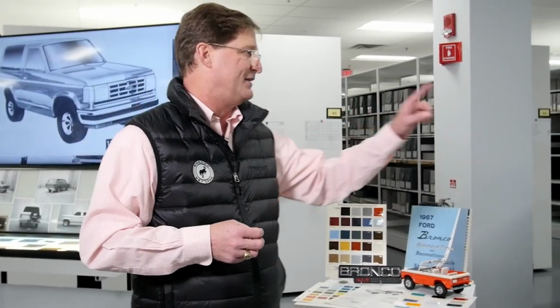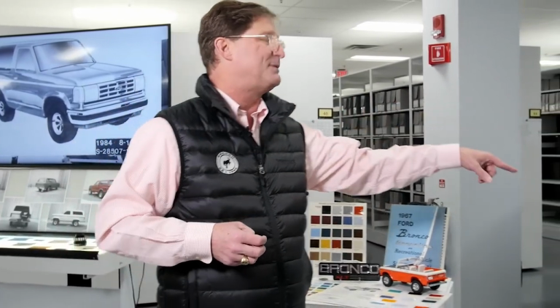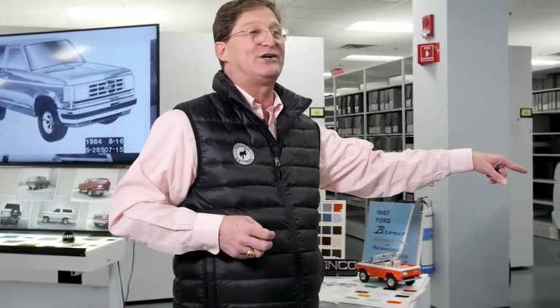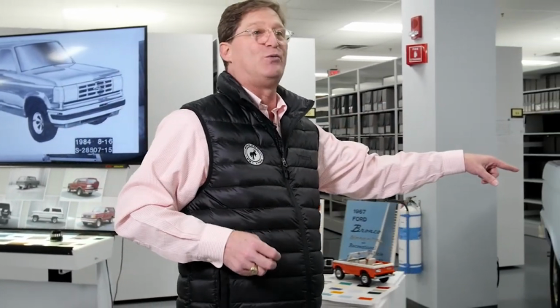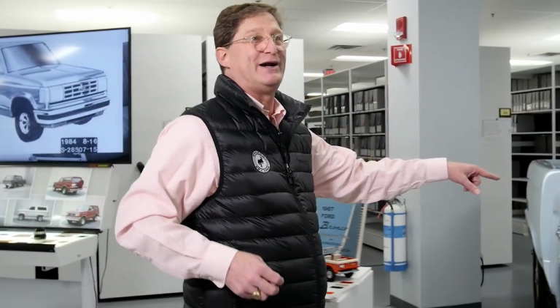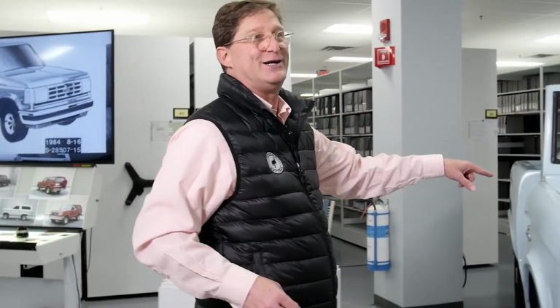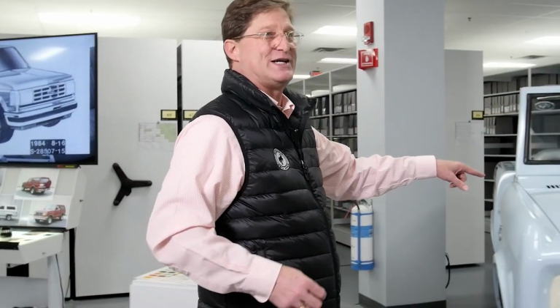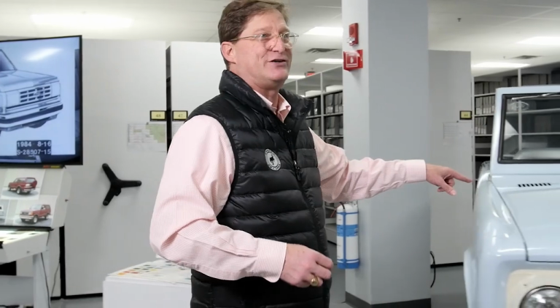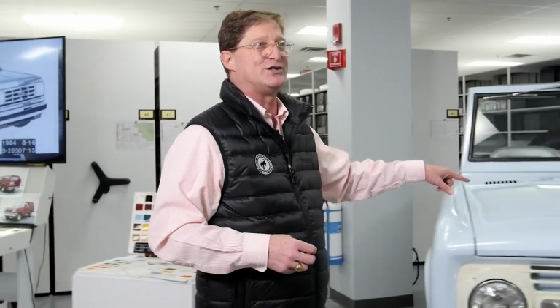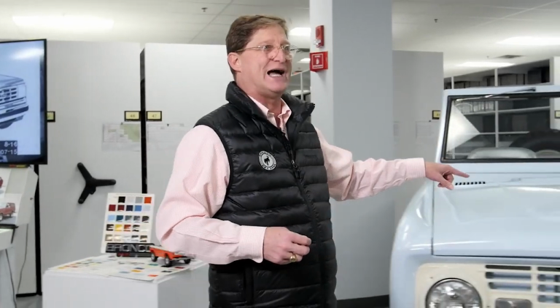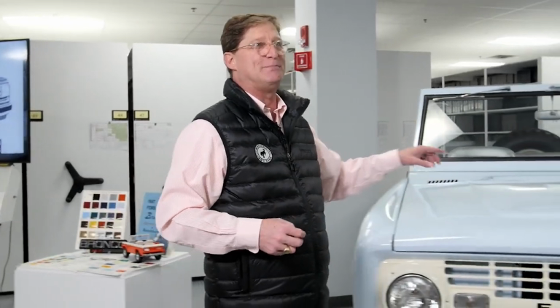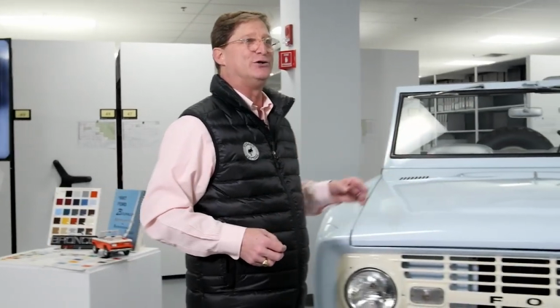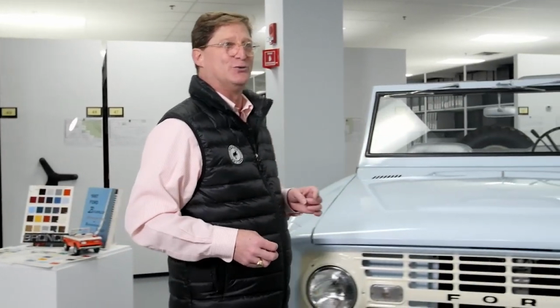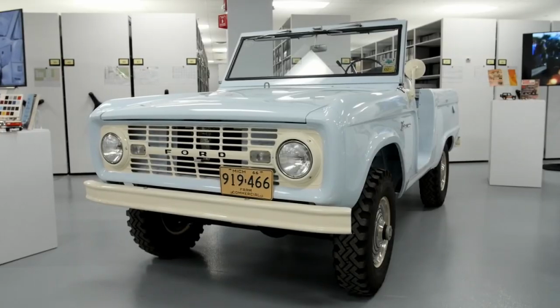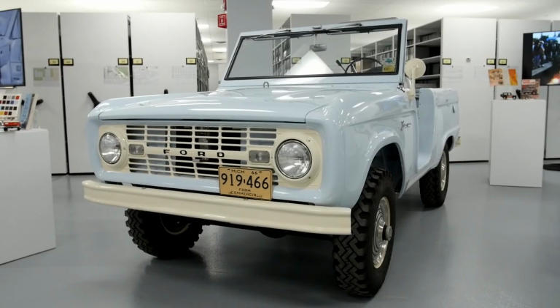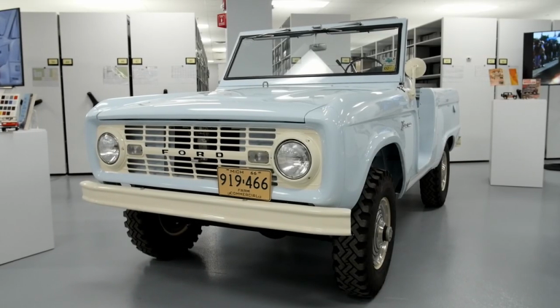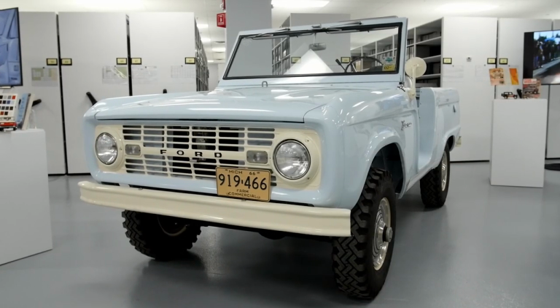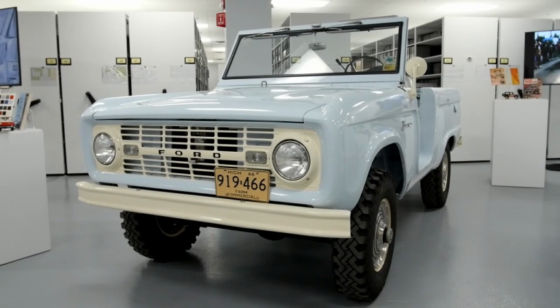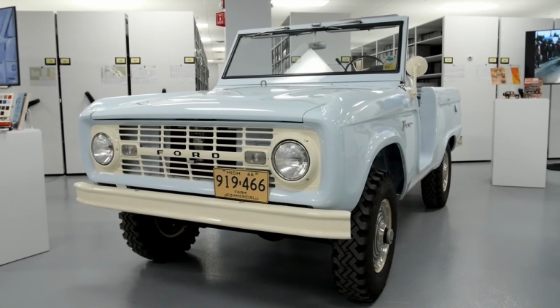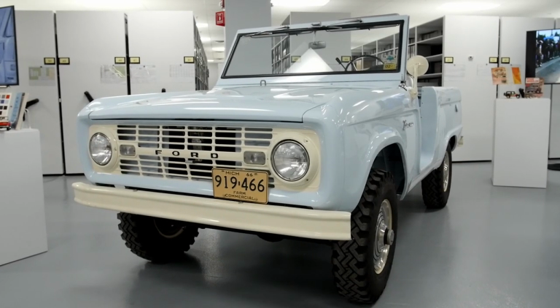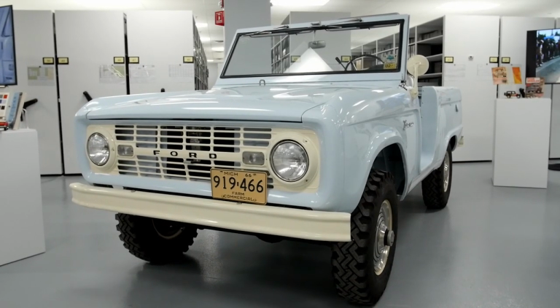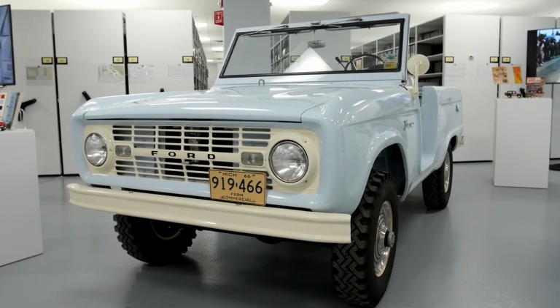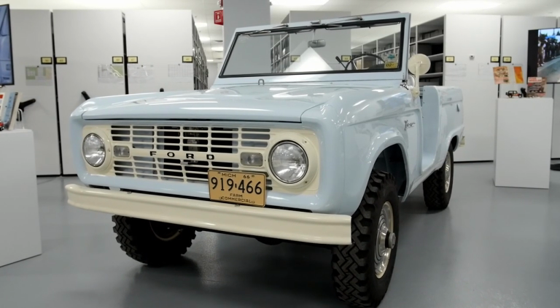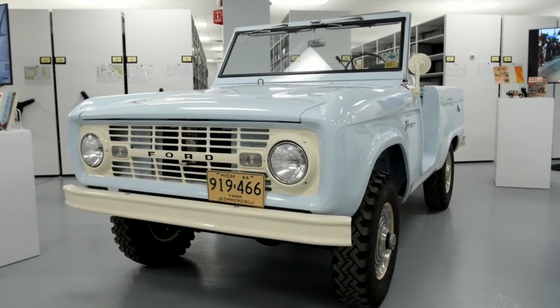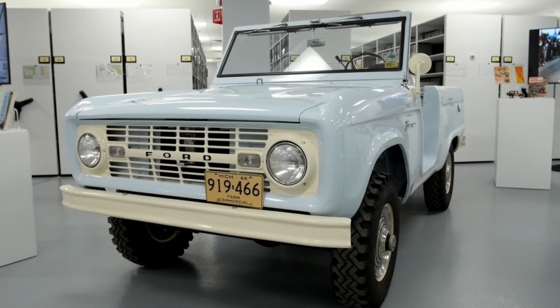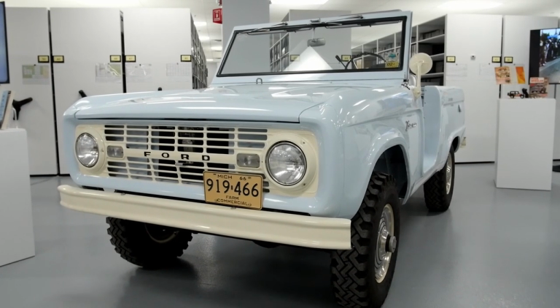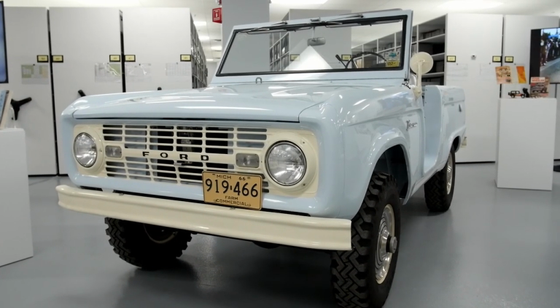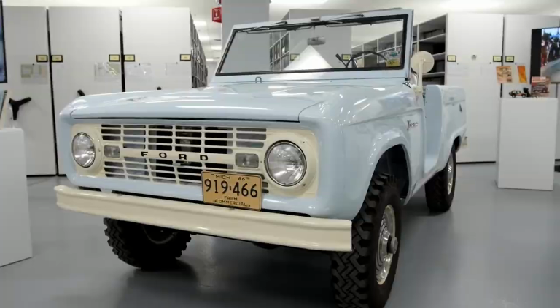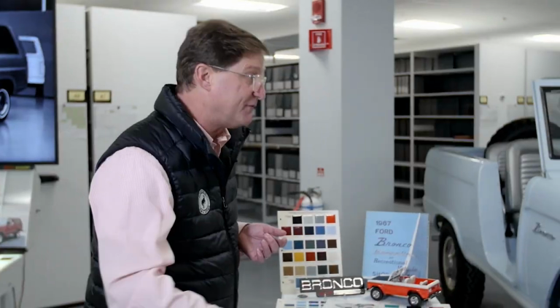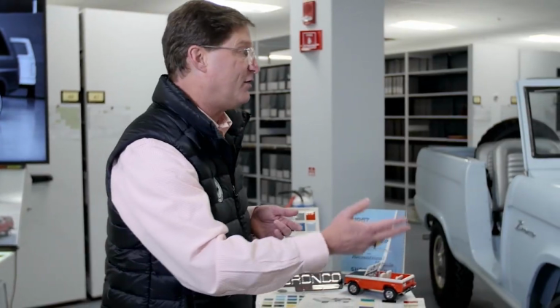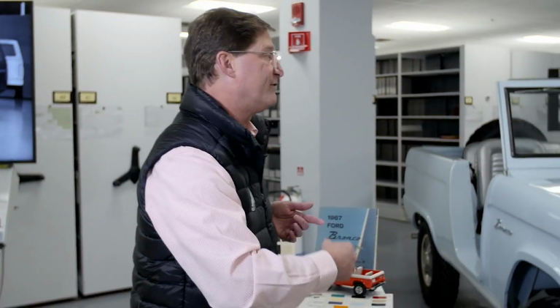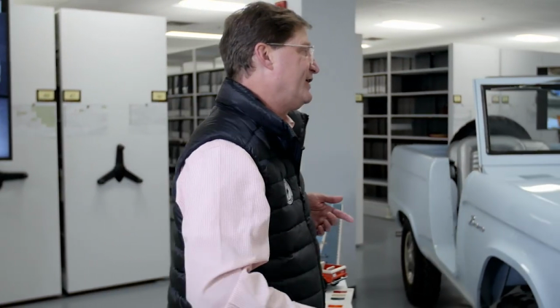This particular one right here is called Diamond Blue — once again, a distinctive name and a distinctive color for the Bronco.